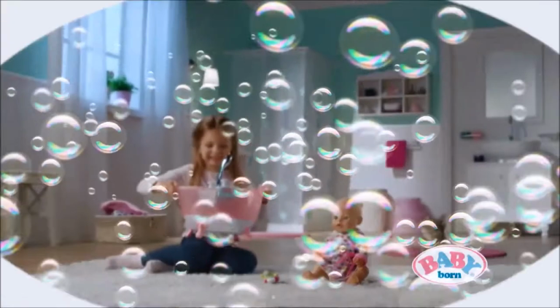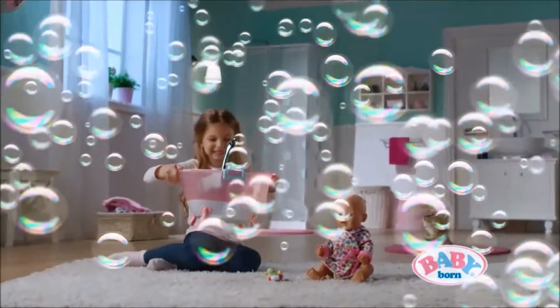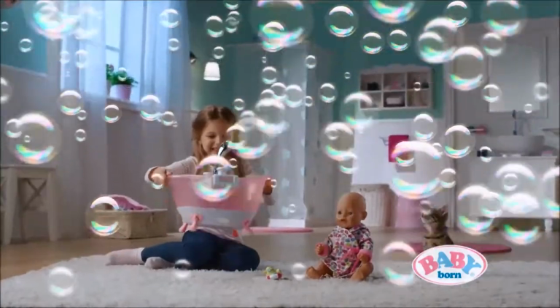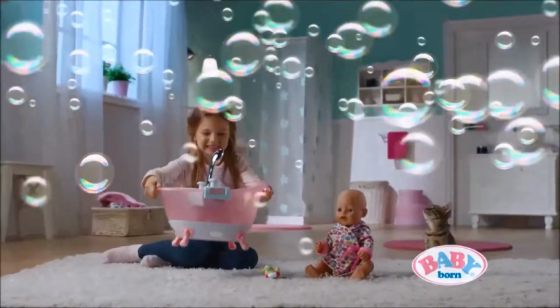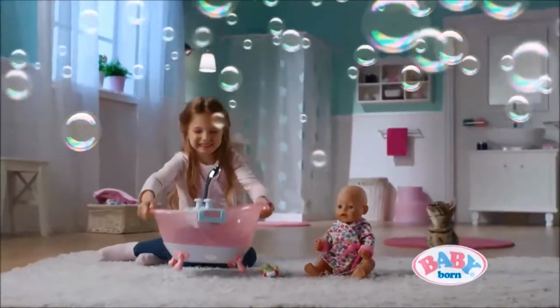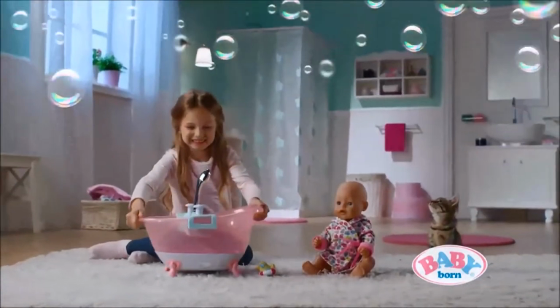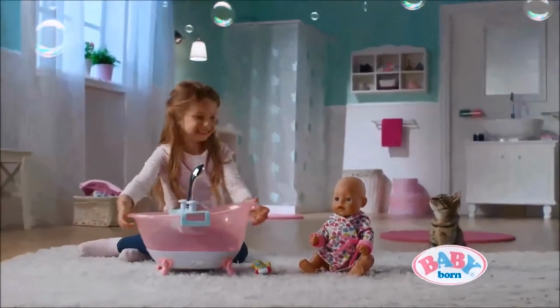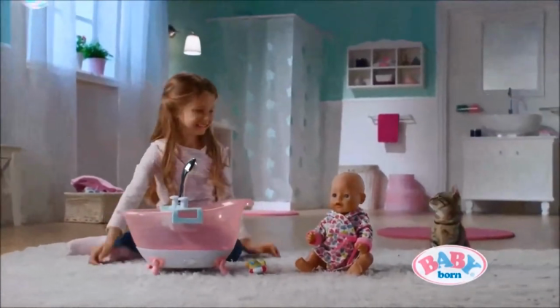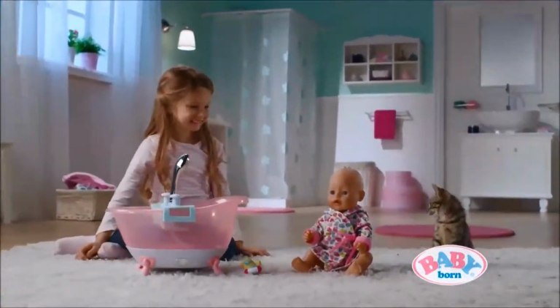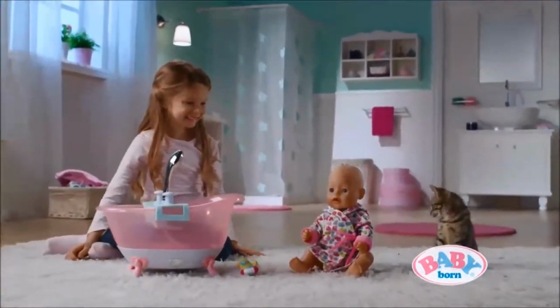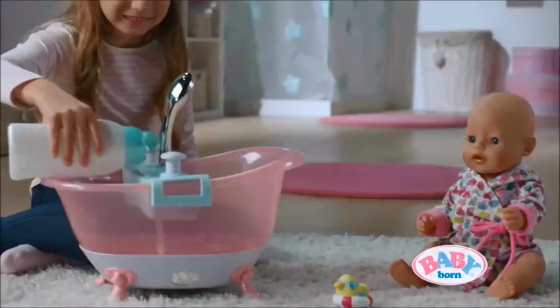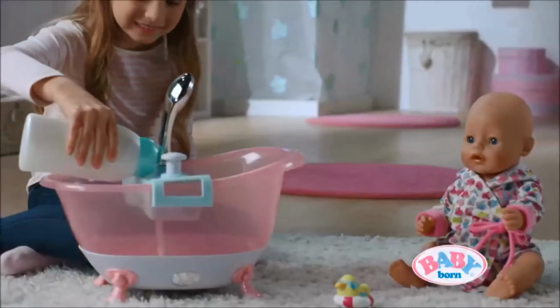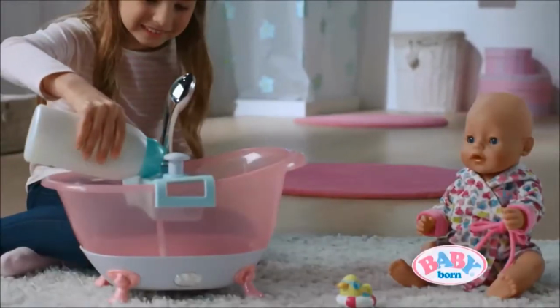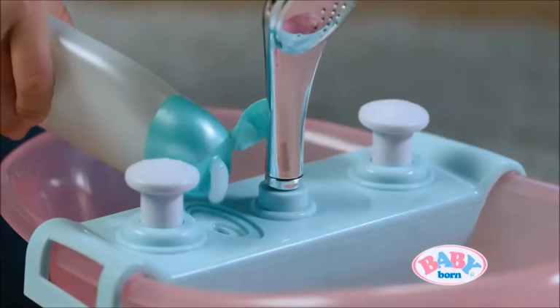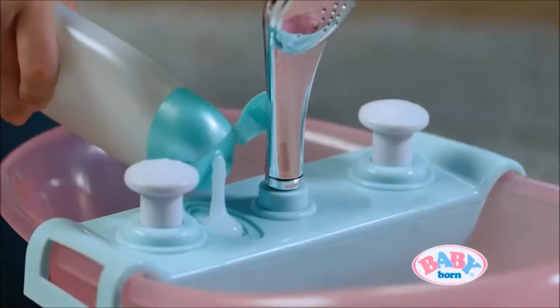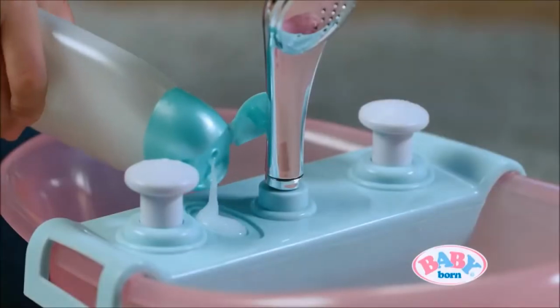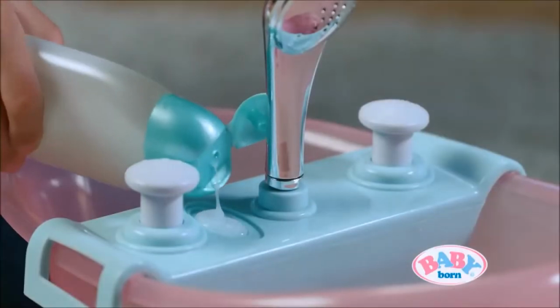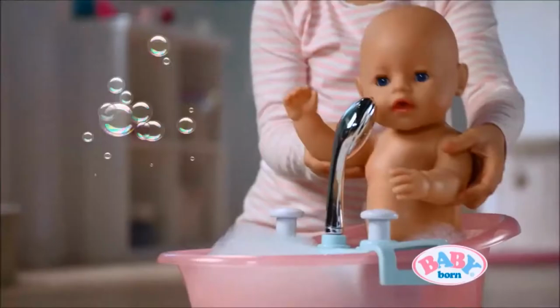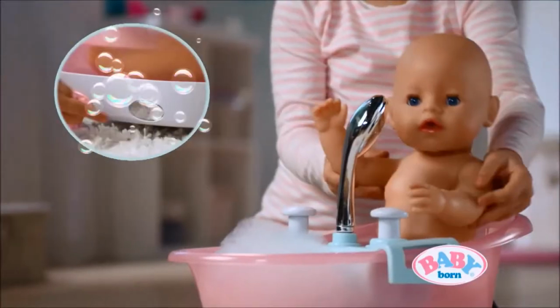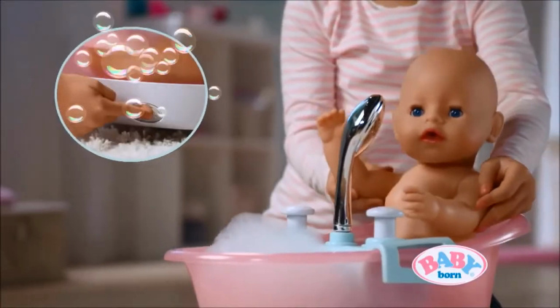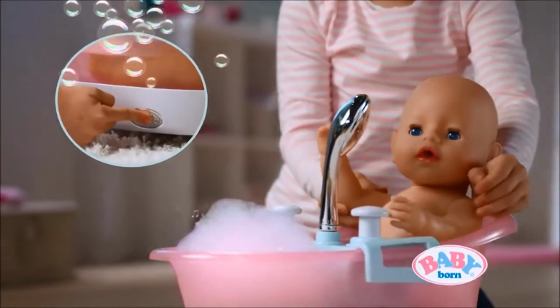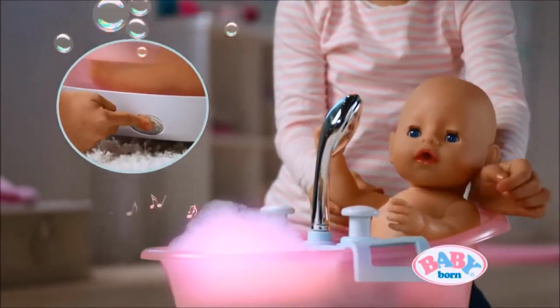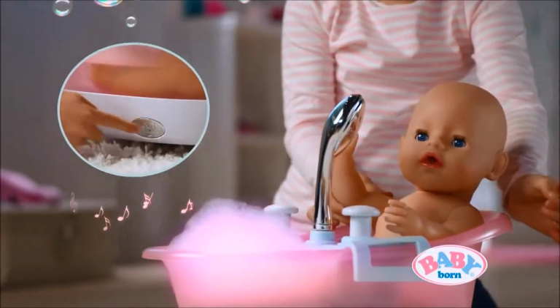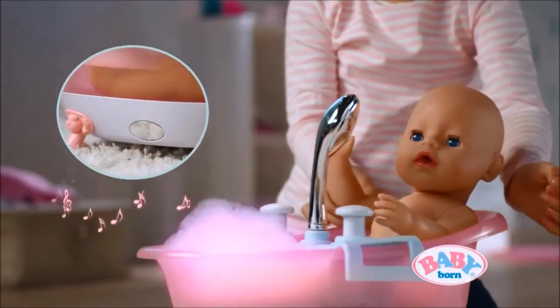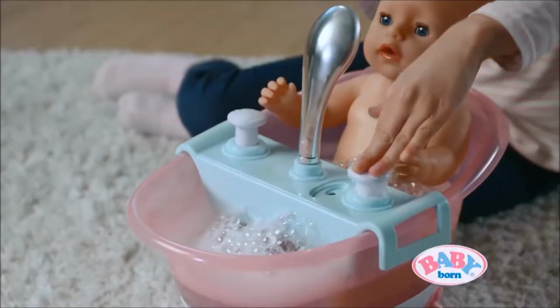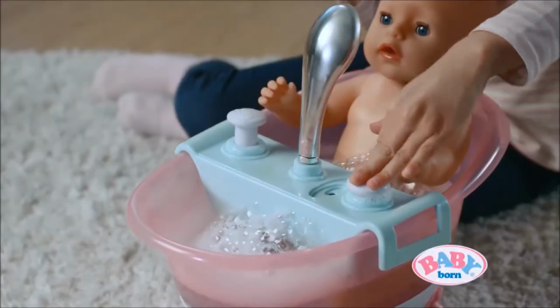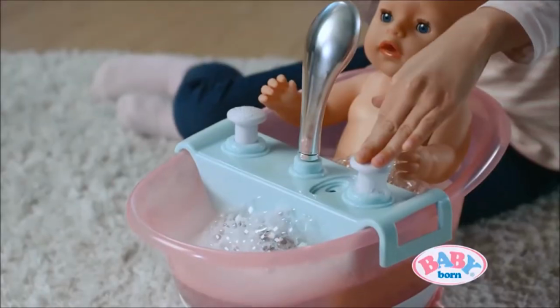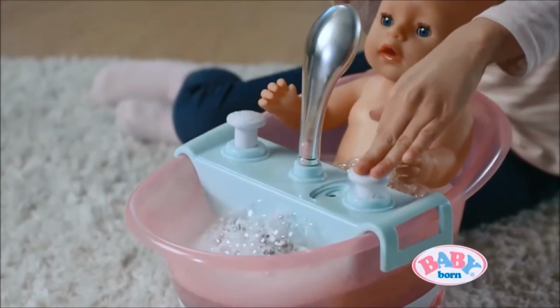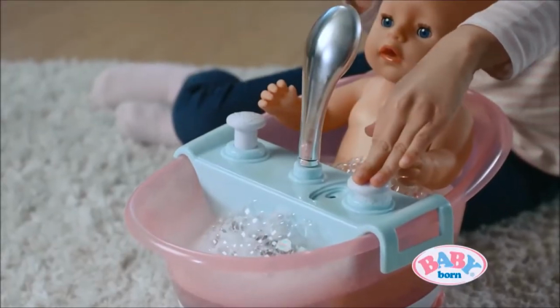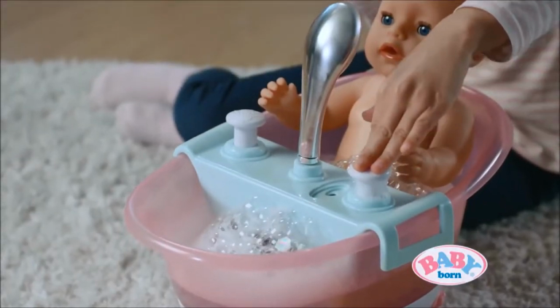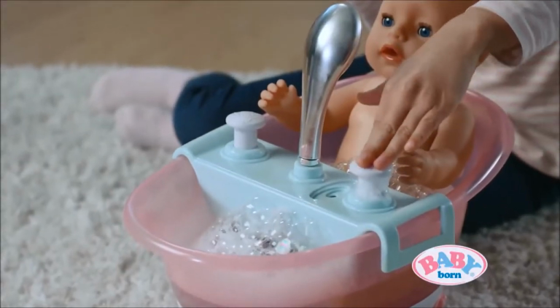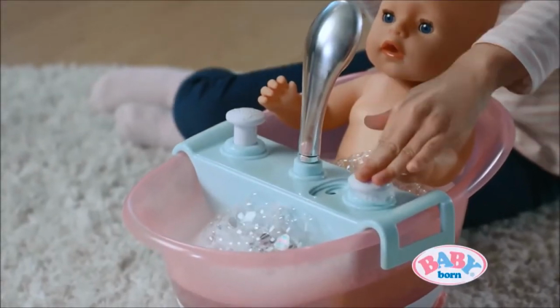The new Baby Born bathtub. Just add some bubble bath, switch on music and lights, and pump for some bubble fun.